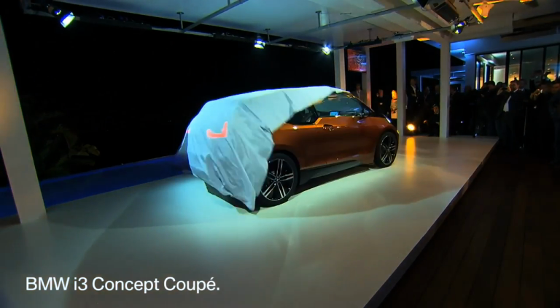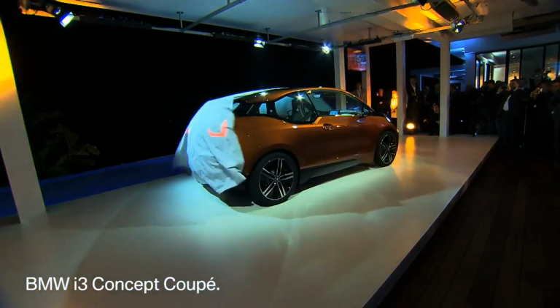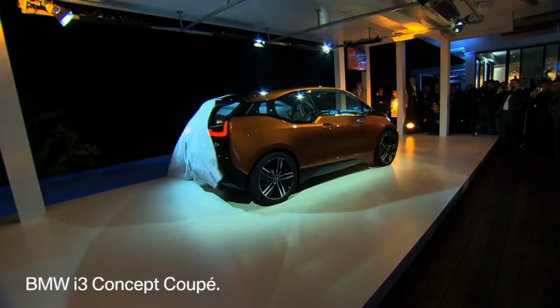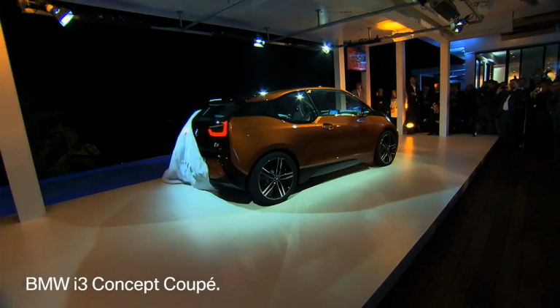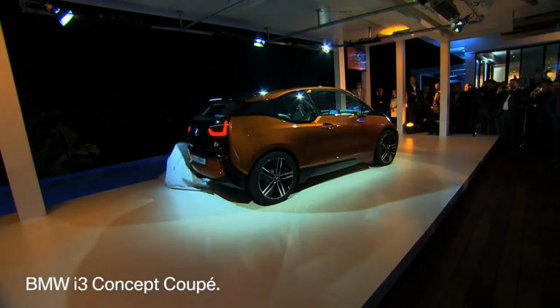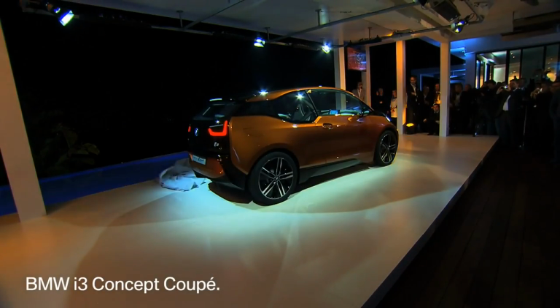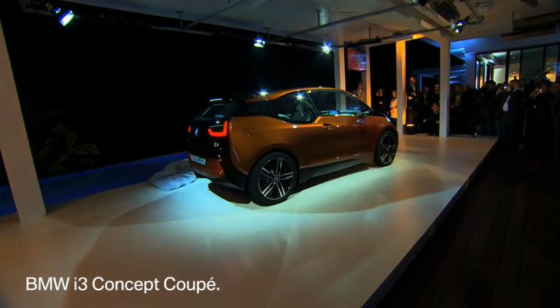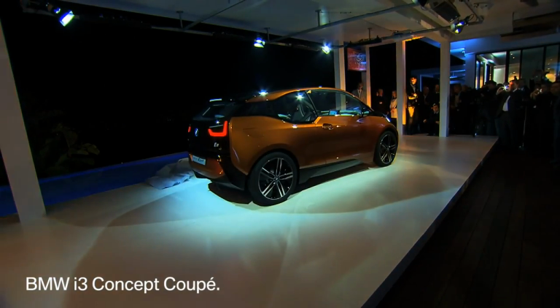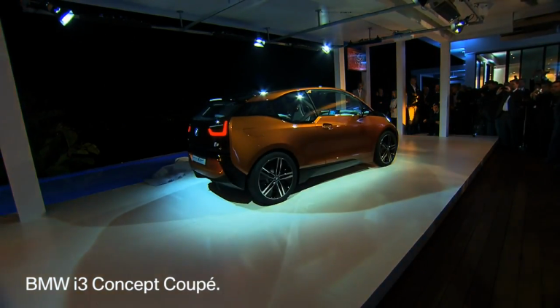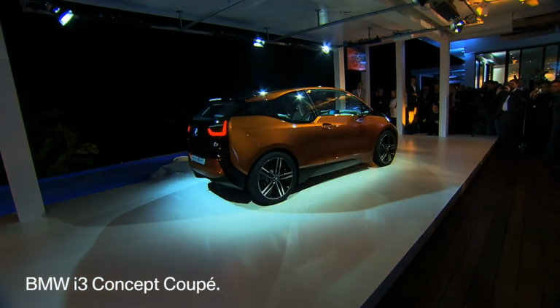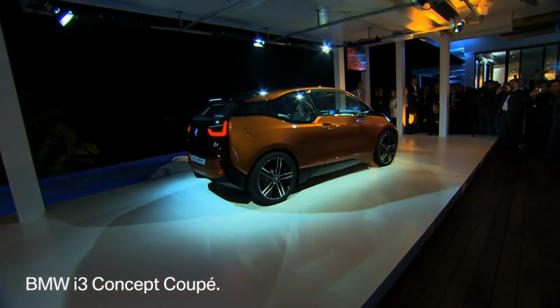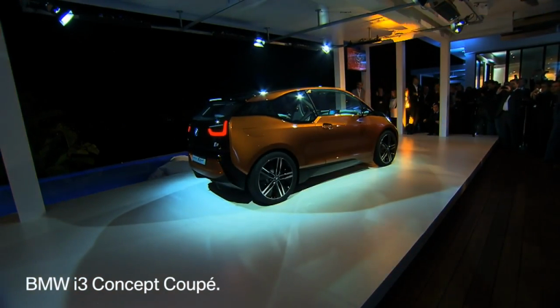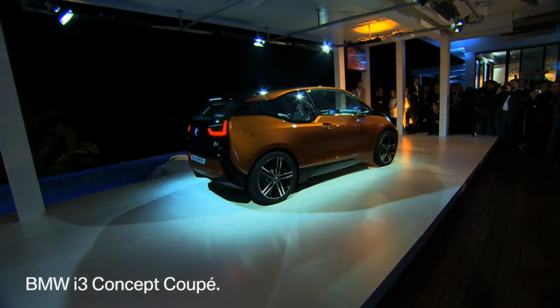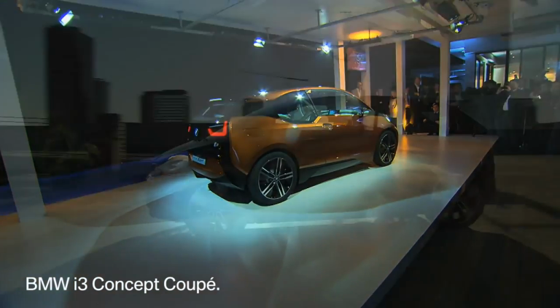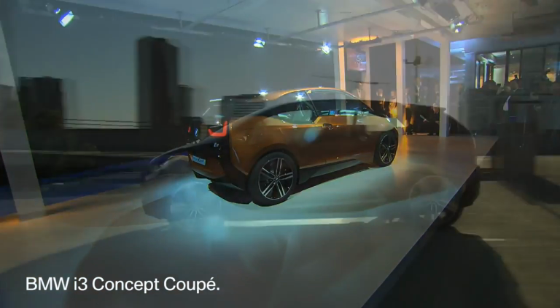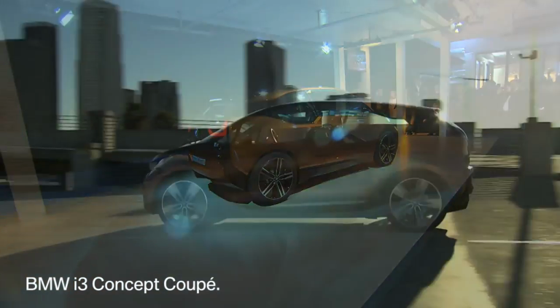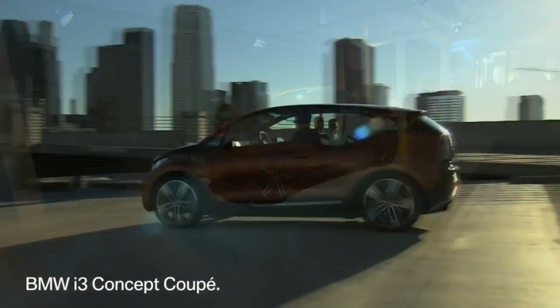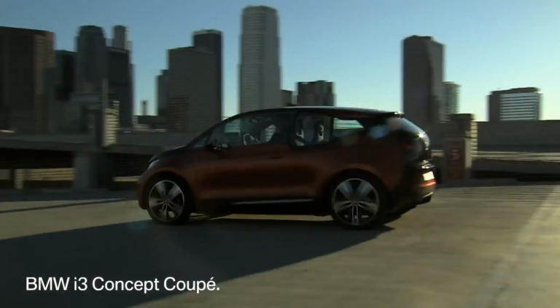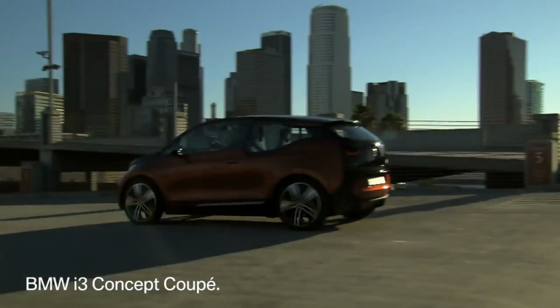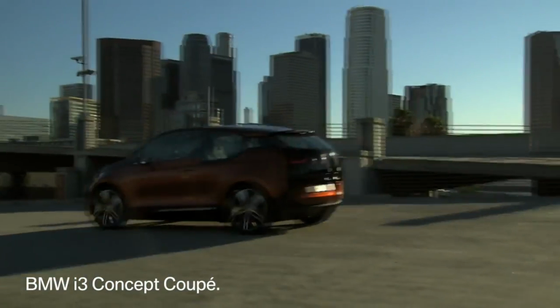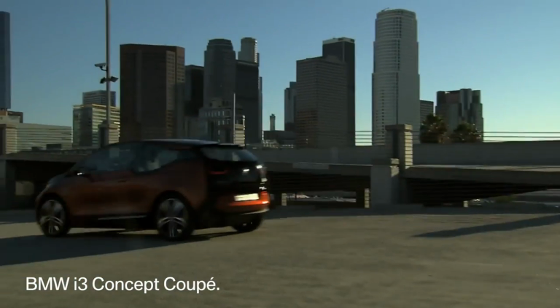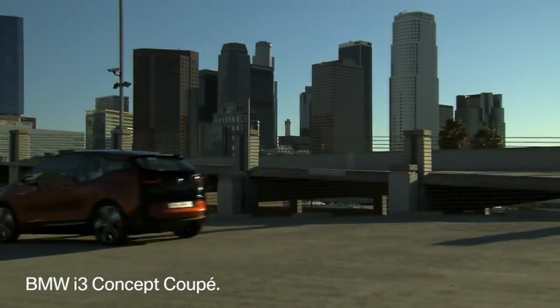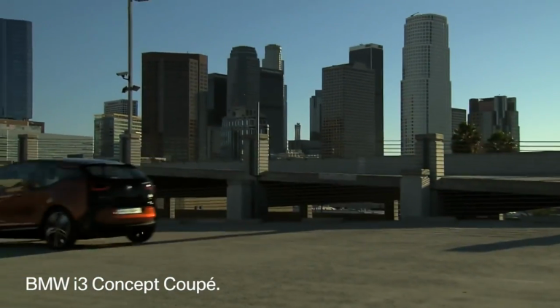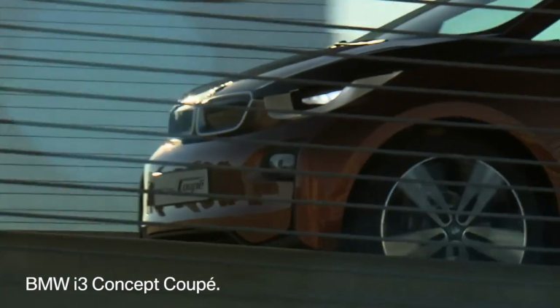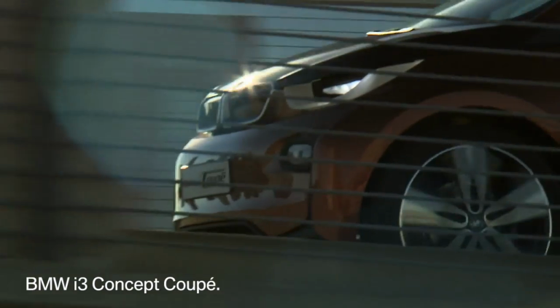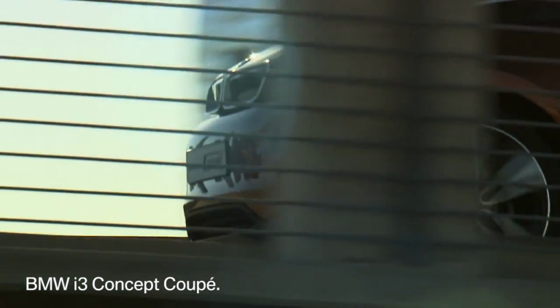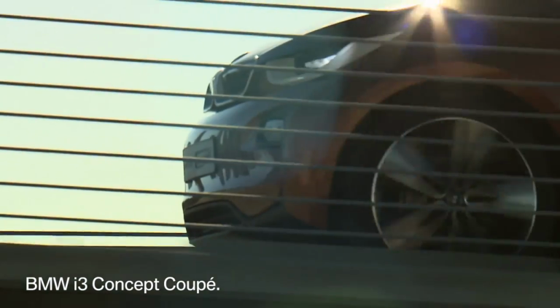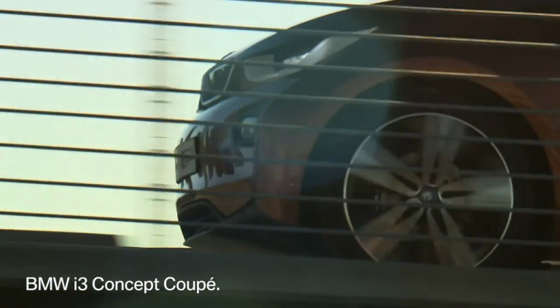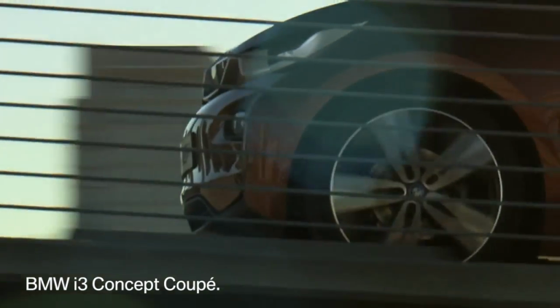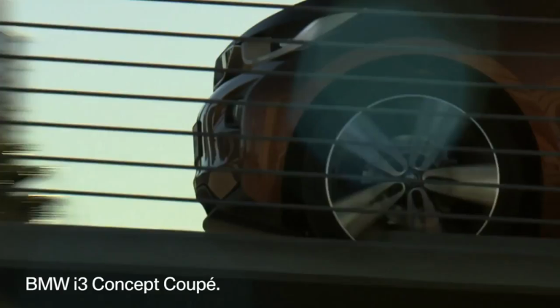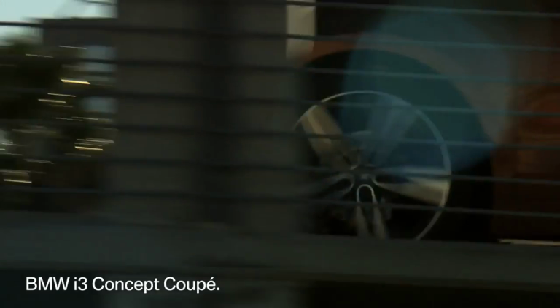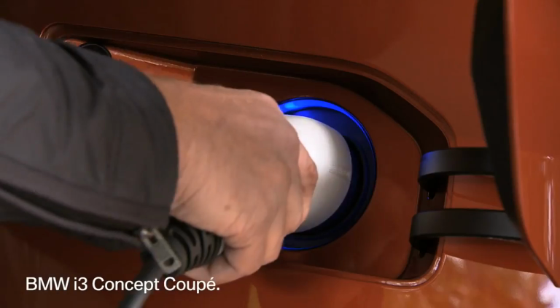The BMW i3 Concept Coupe. Its focus is on urban mobility and it has an electric motor.